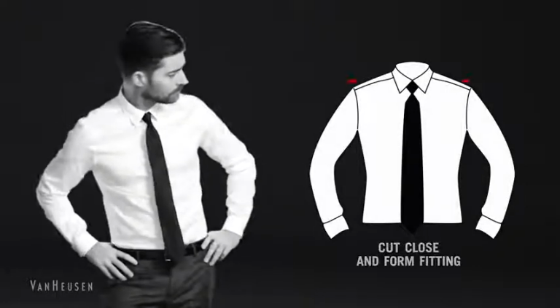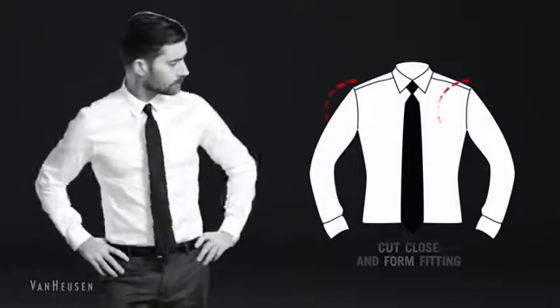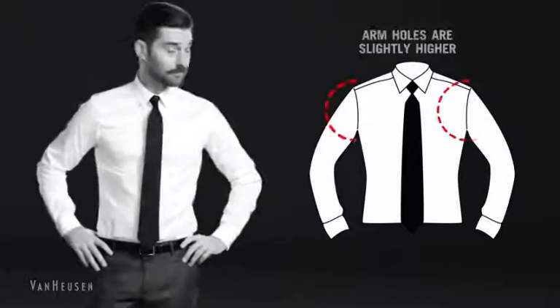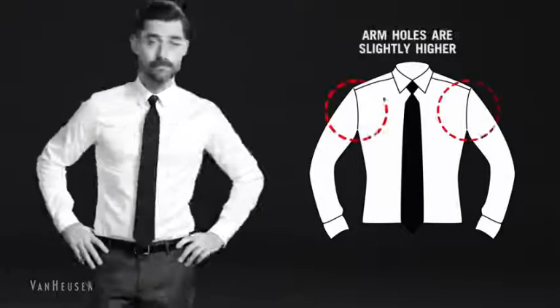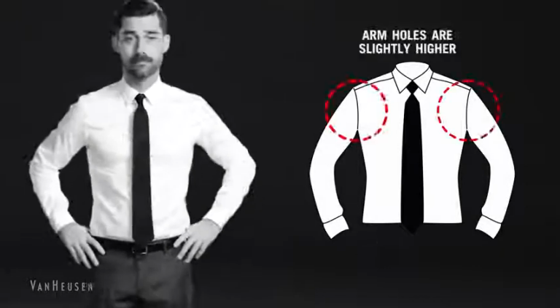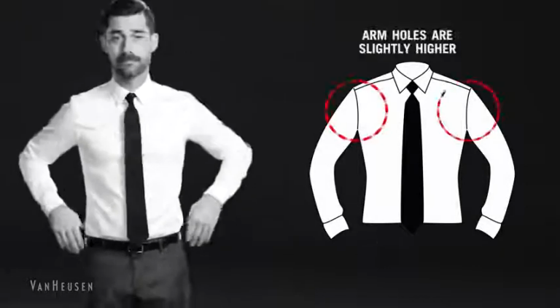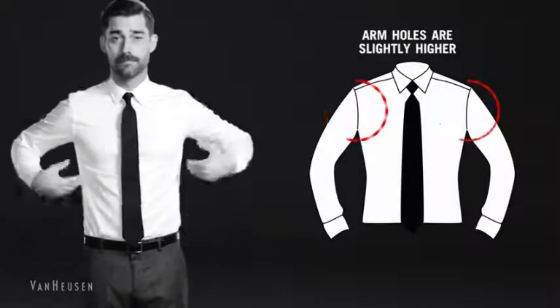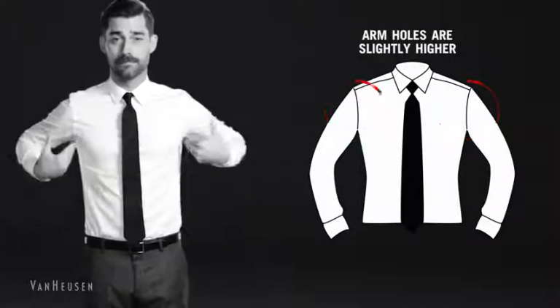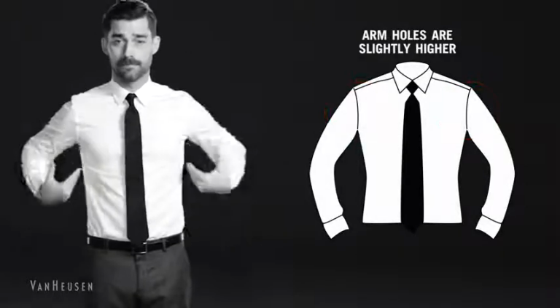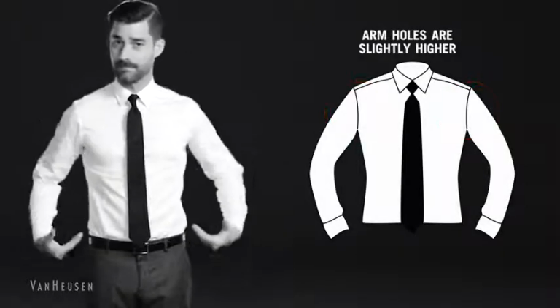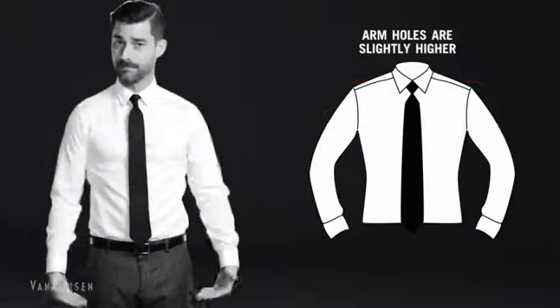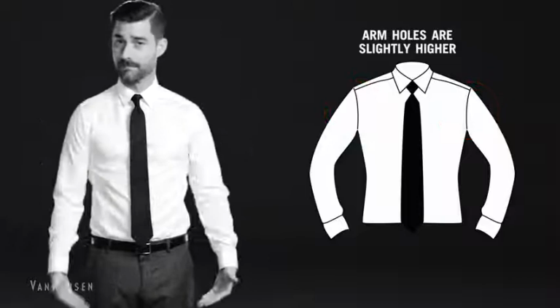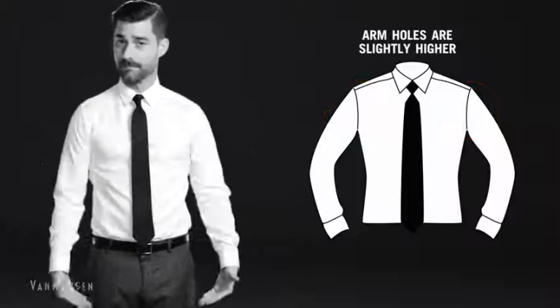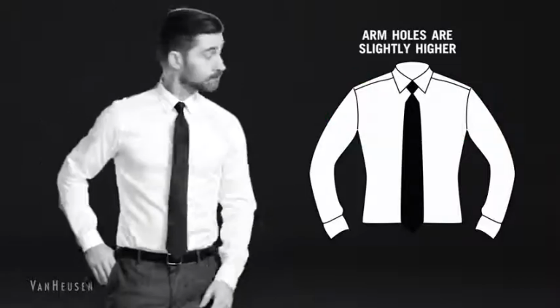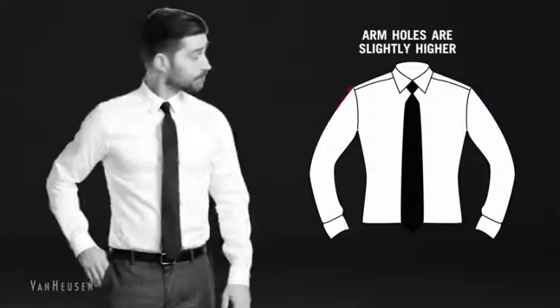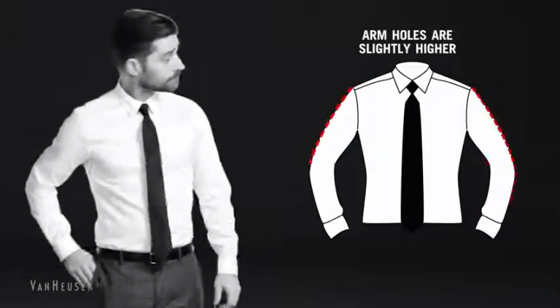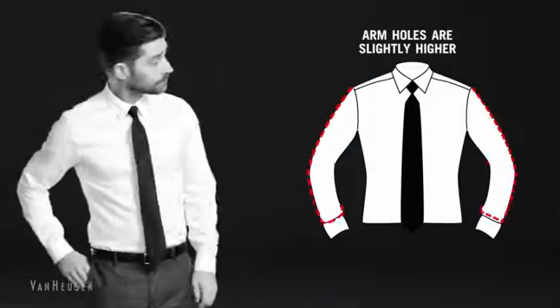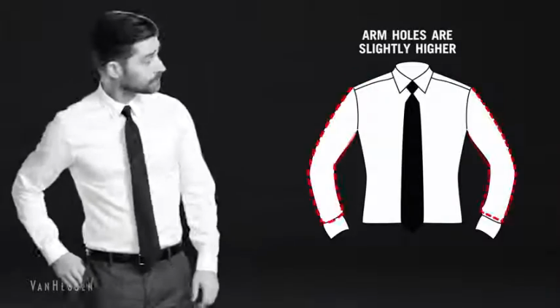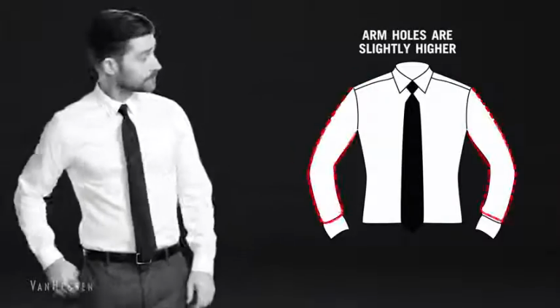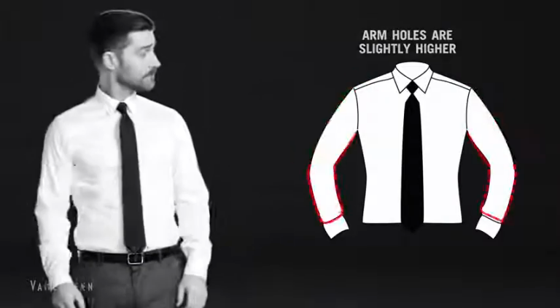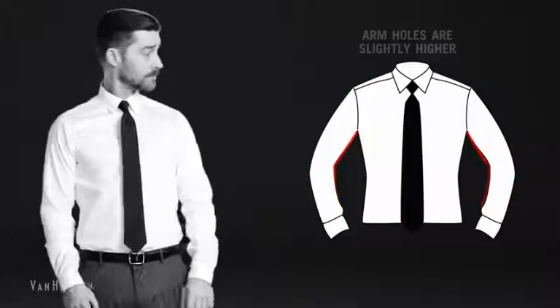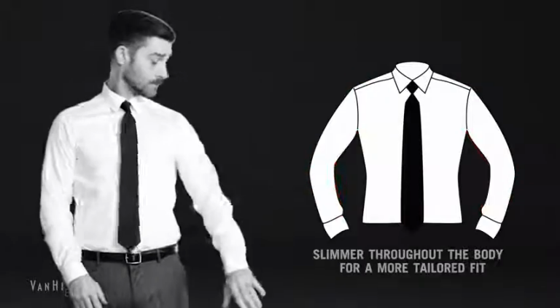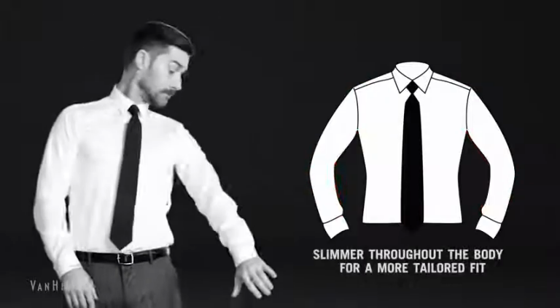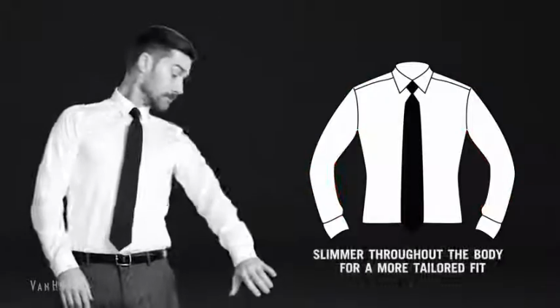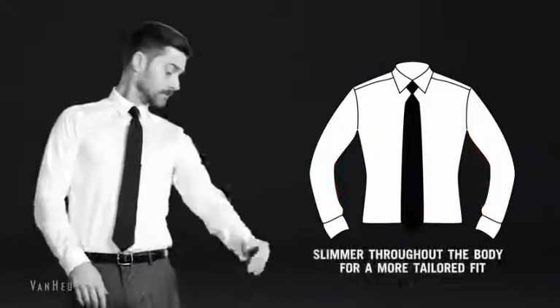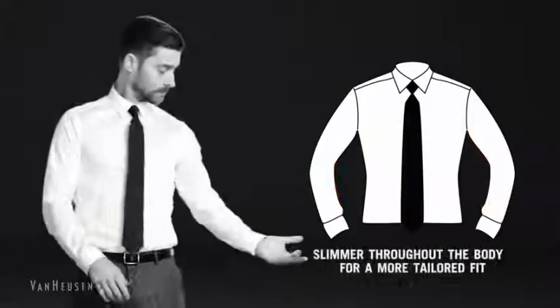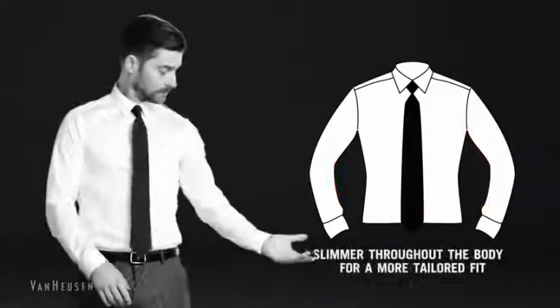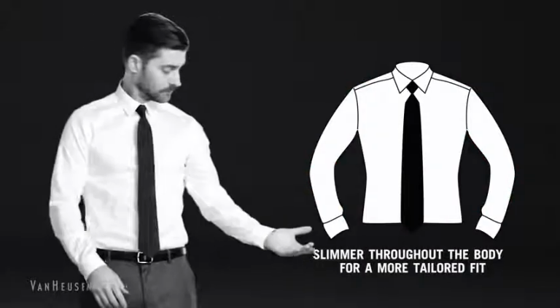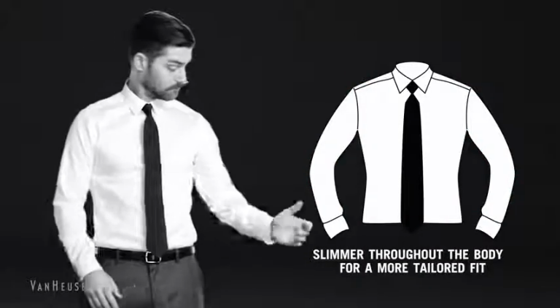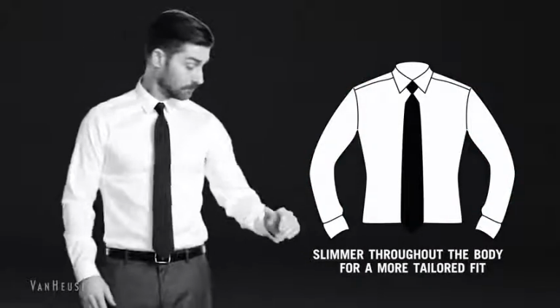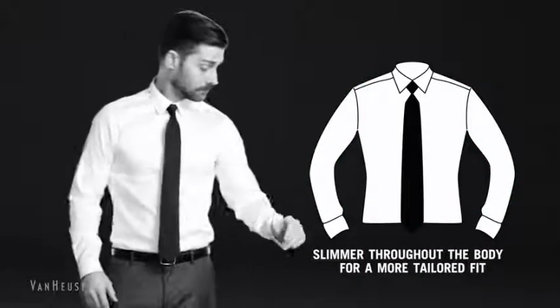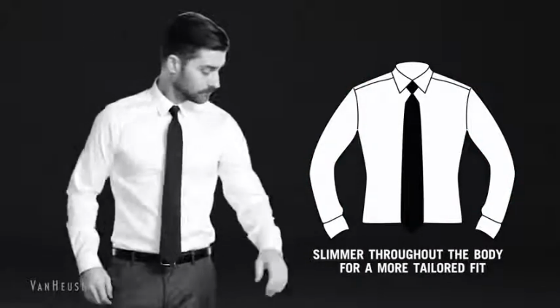The arm holes are slightly higher on this cut, while the sleeves are narrower. It's slimmer throughout the body for a more tailored fit.